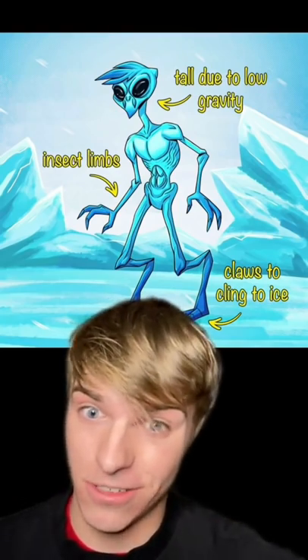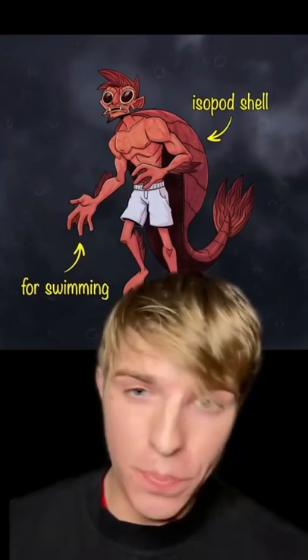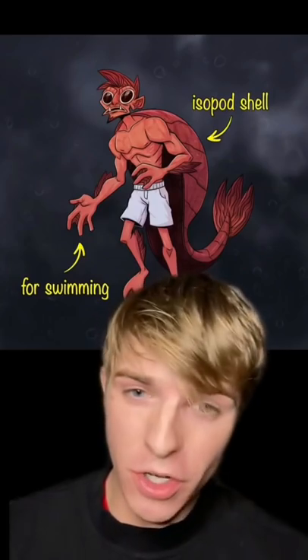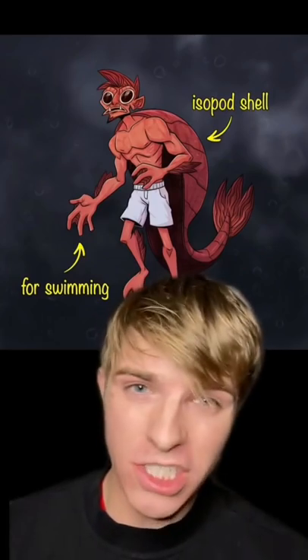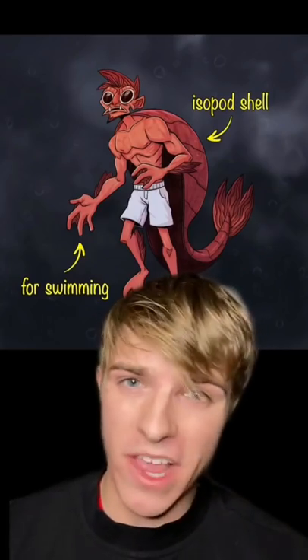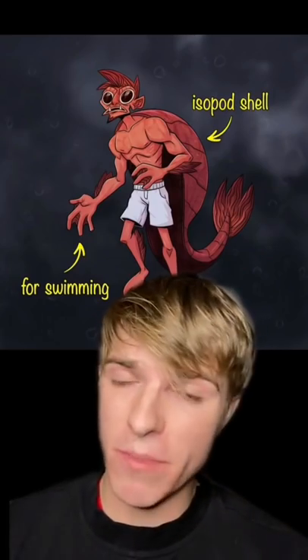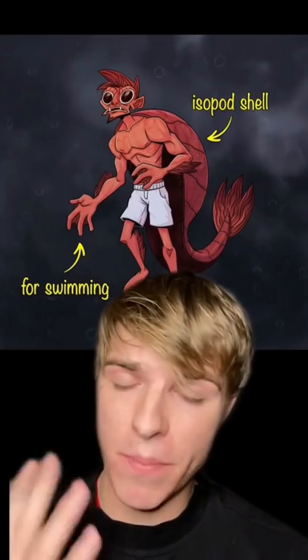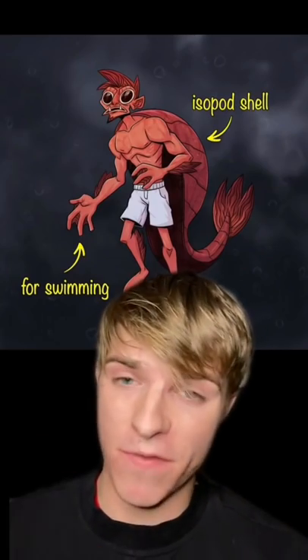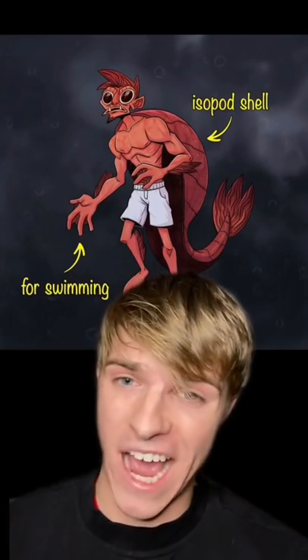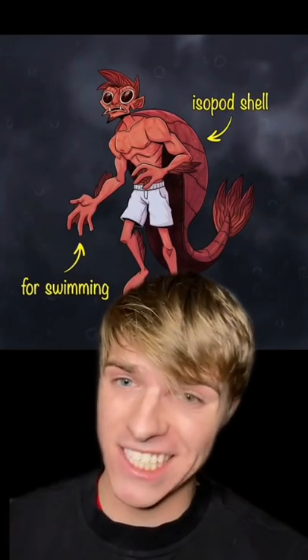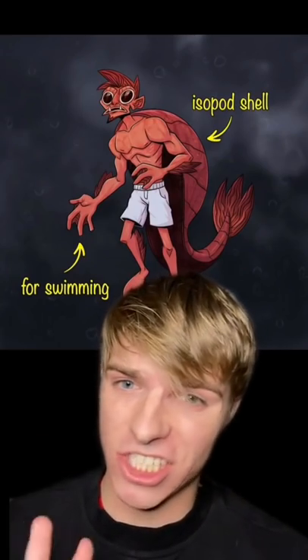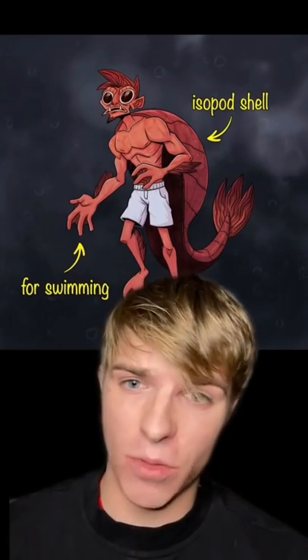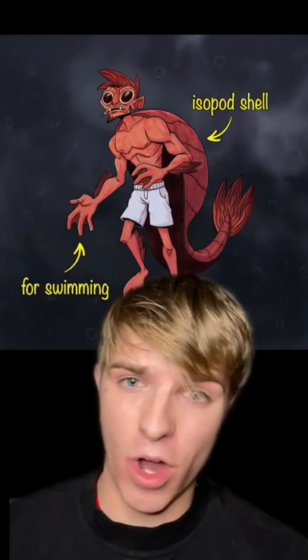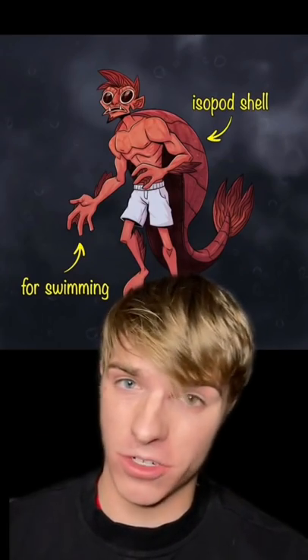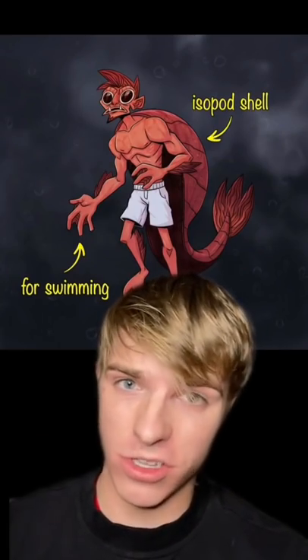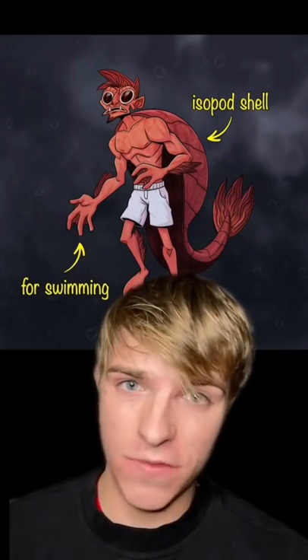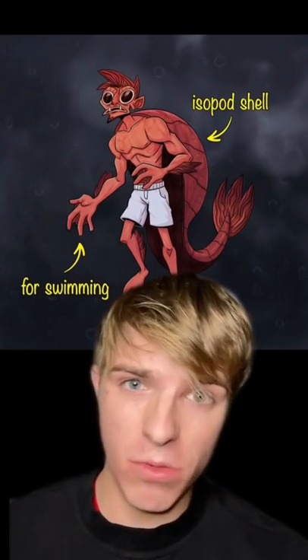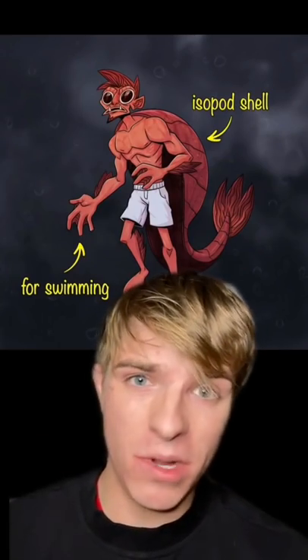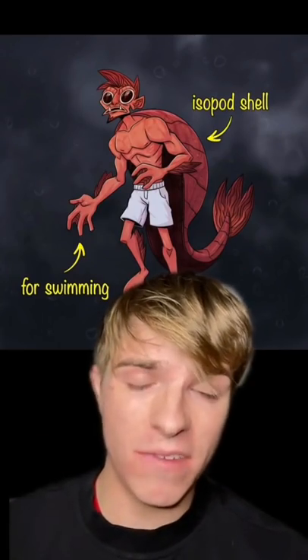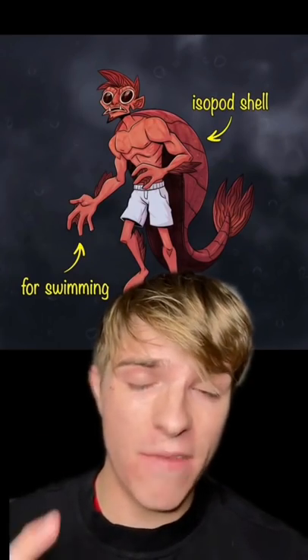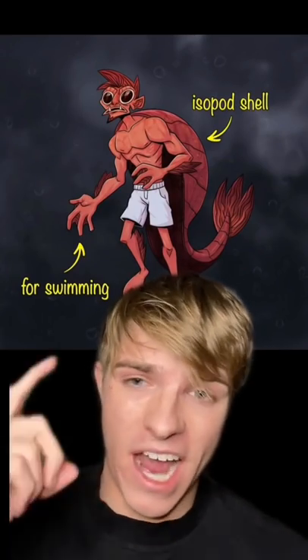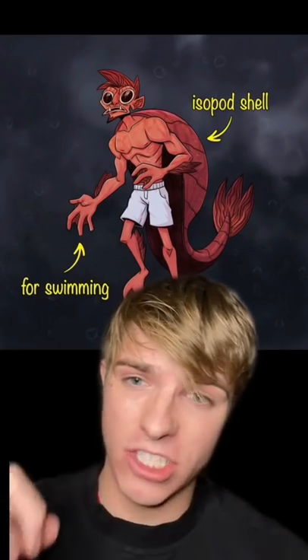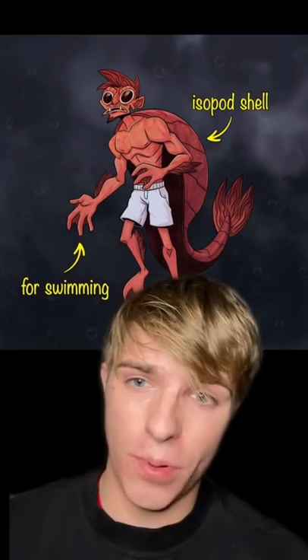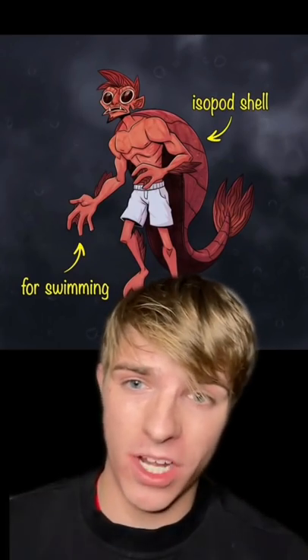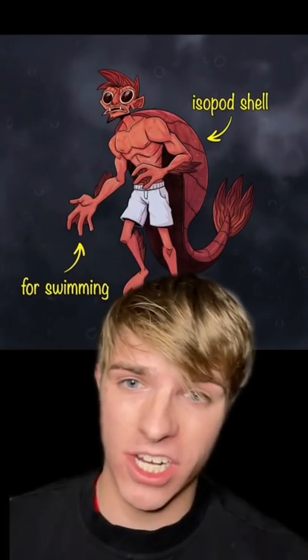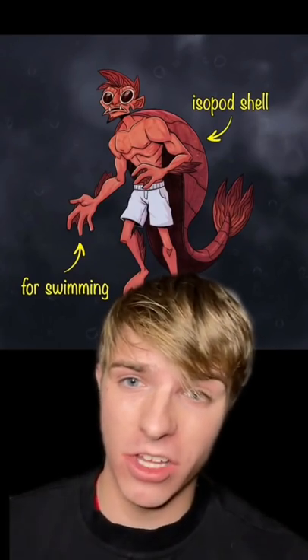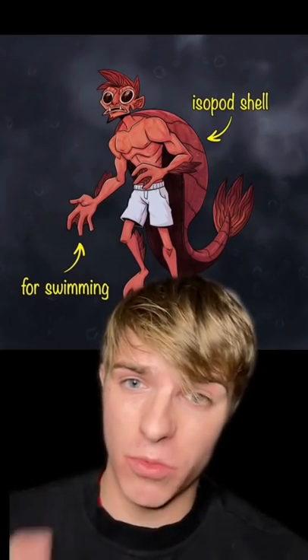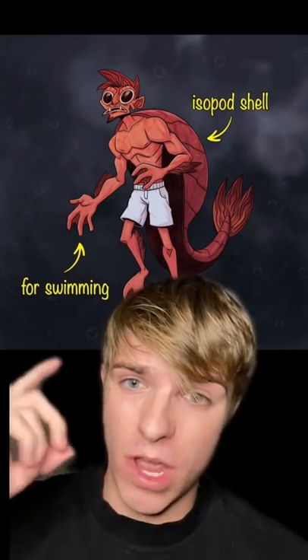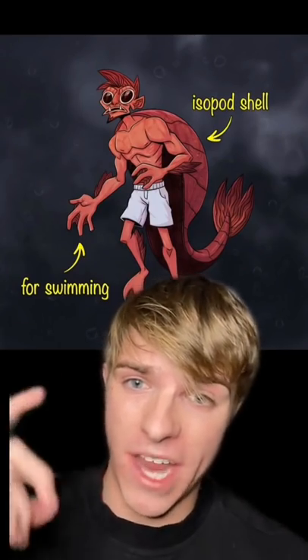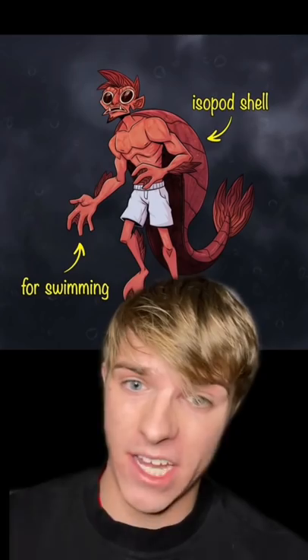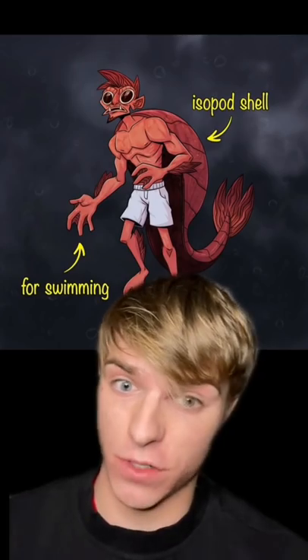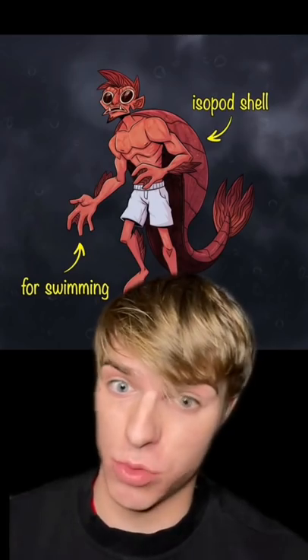Jupiter is mainly made up of gas and some water. To live there, we would have to have an isopod shell and webbed hands for swimming.